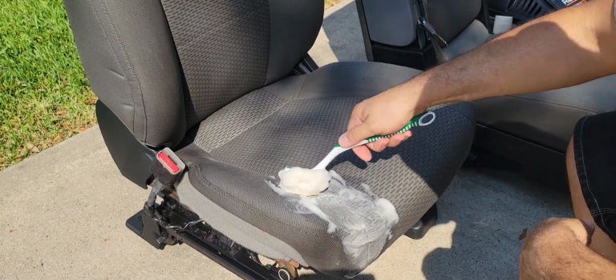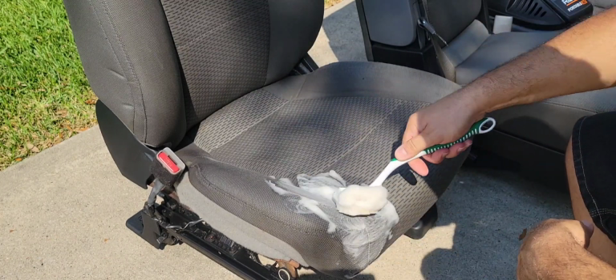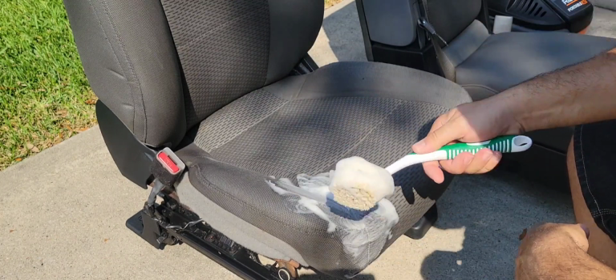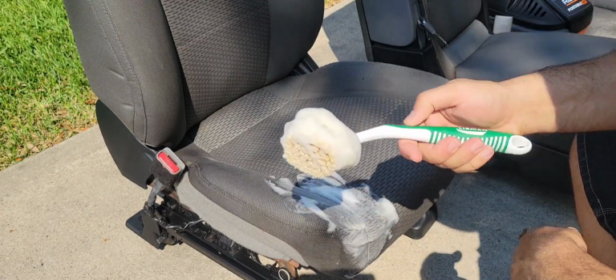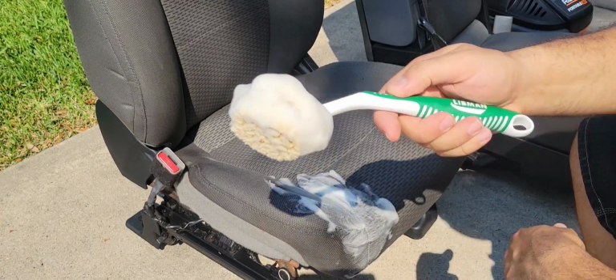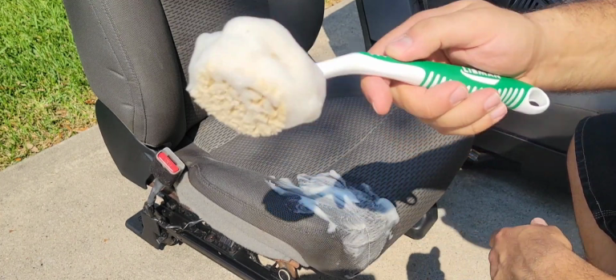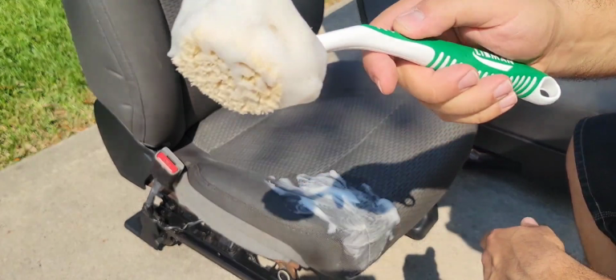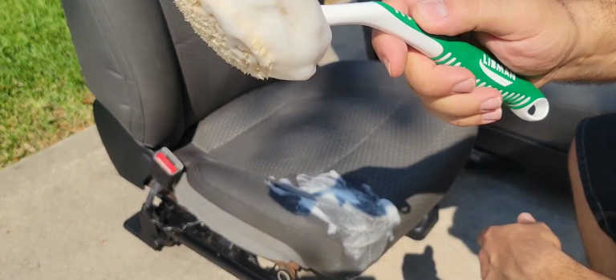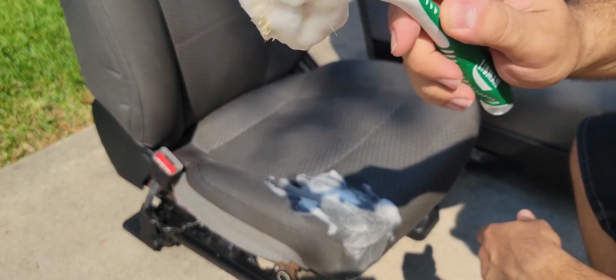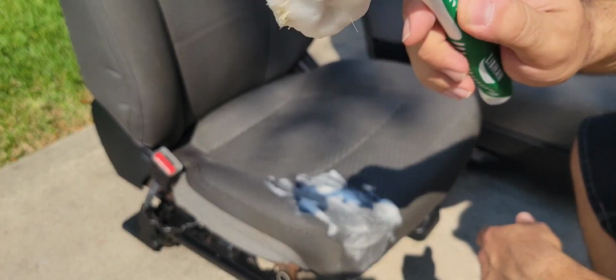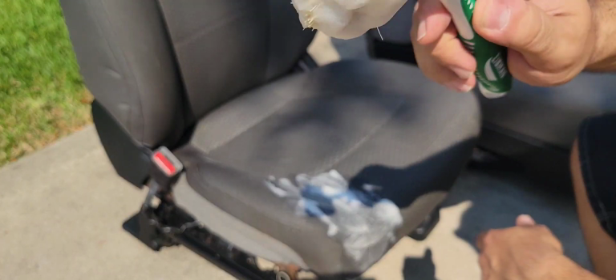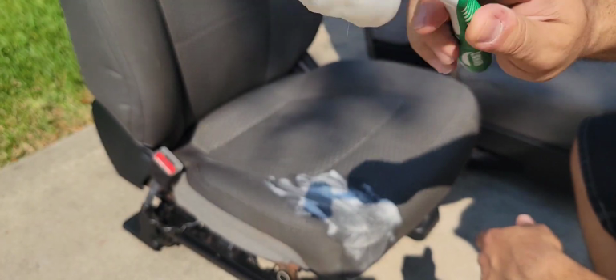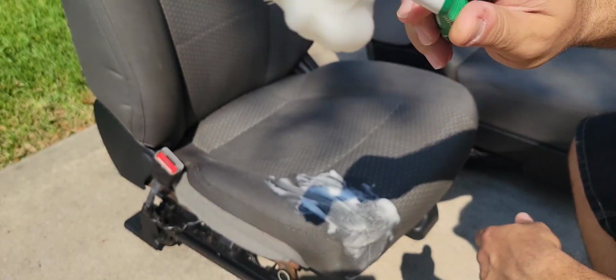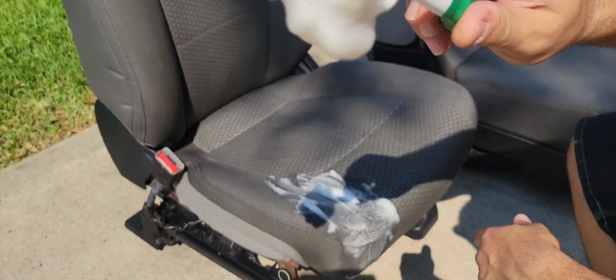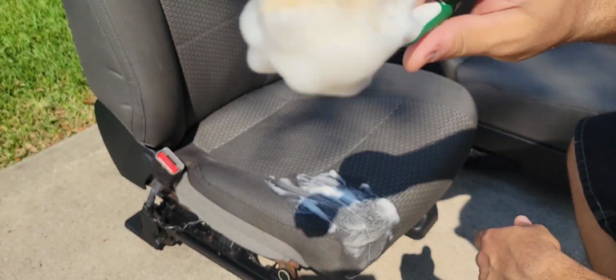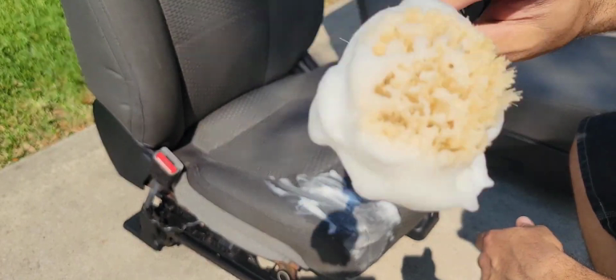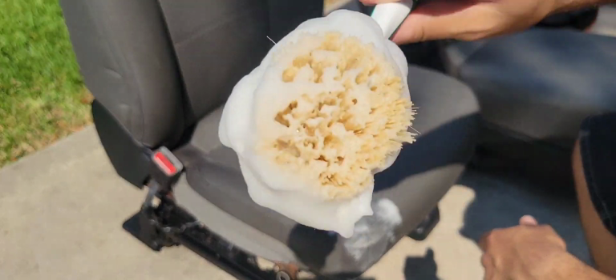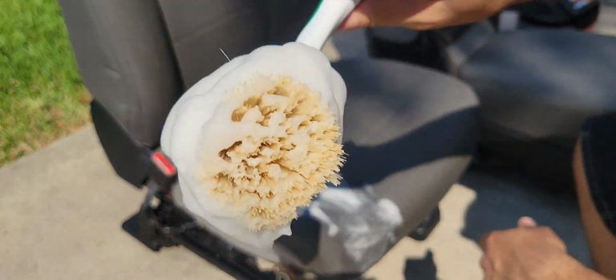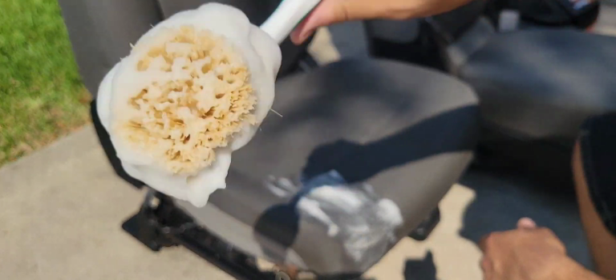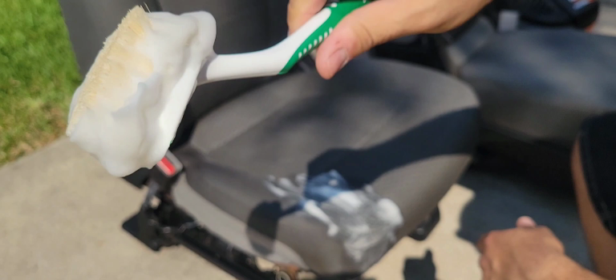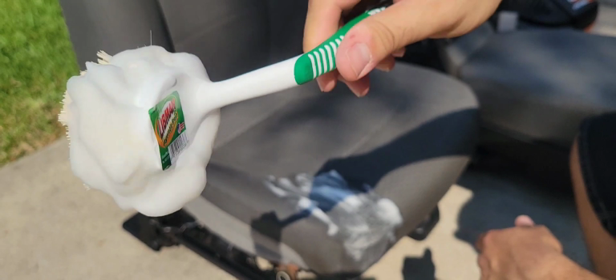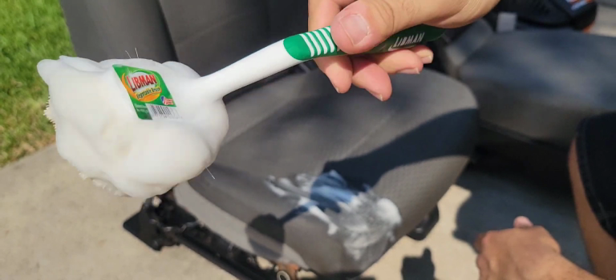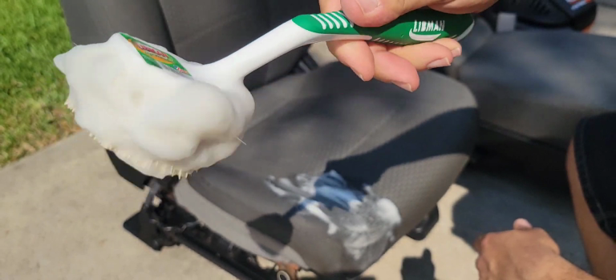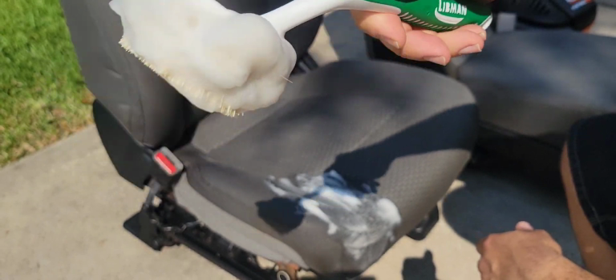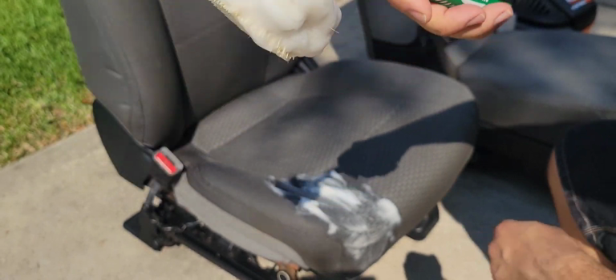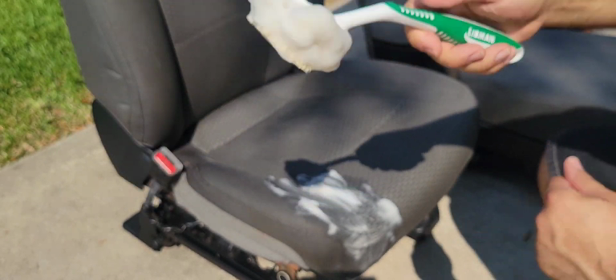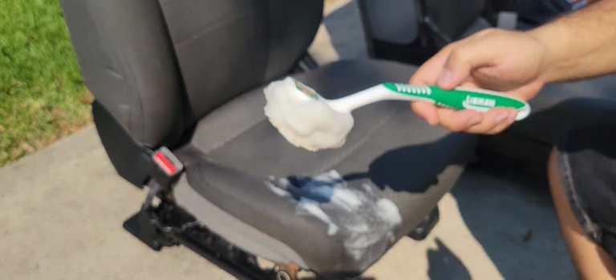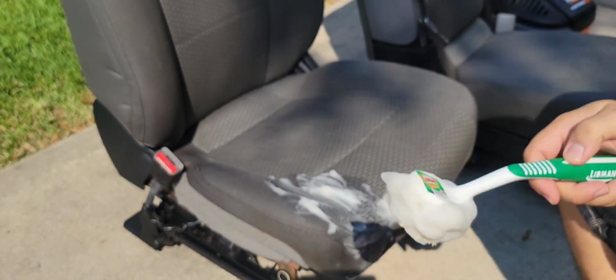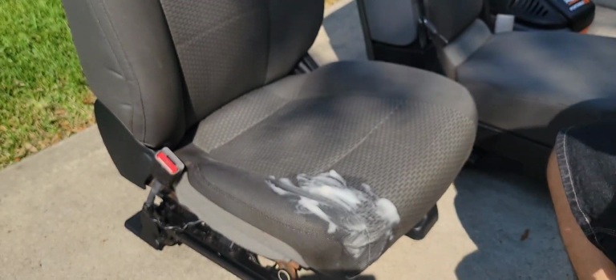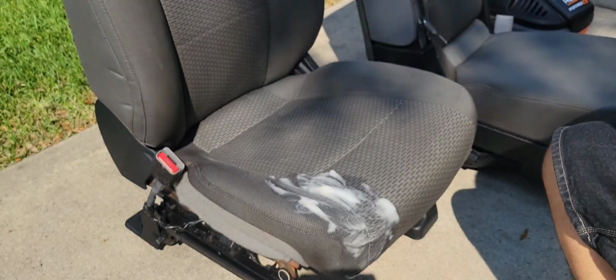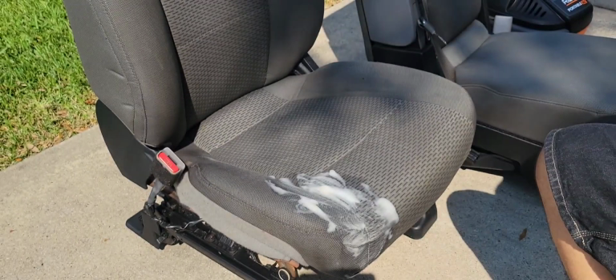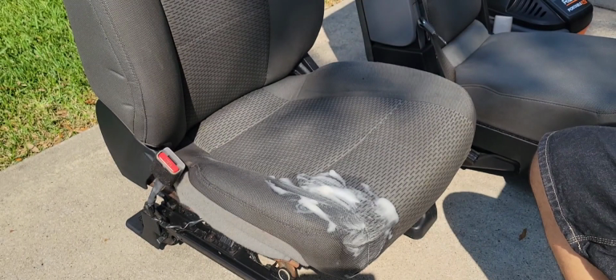If you notice here, the foam color starts to turn a little bit brownish, which means the dirt is being pulled out of the seat.